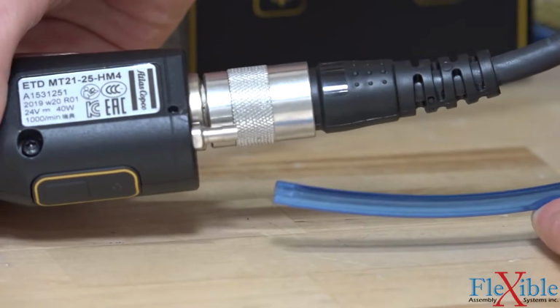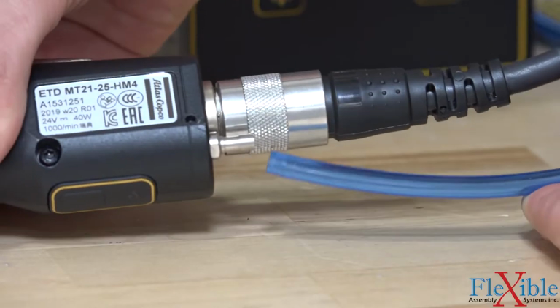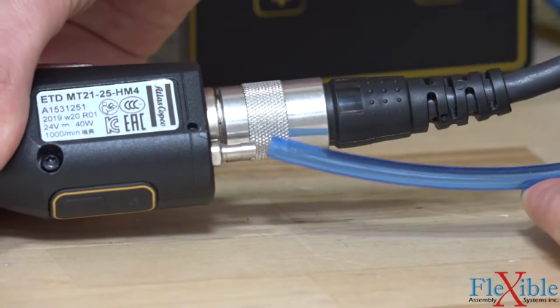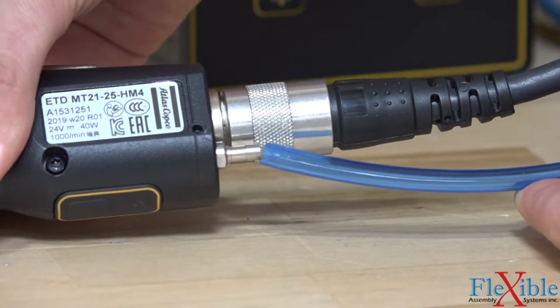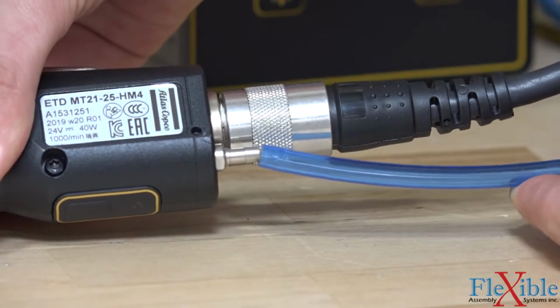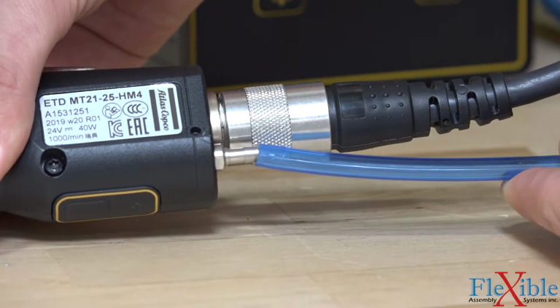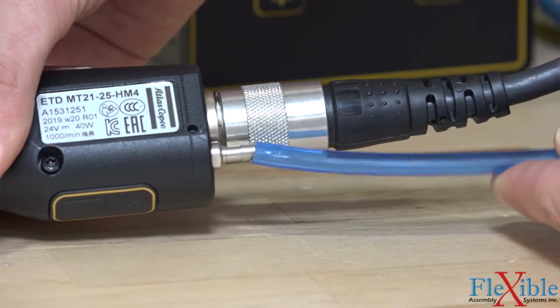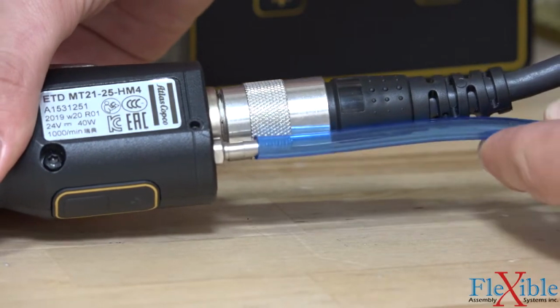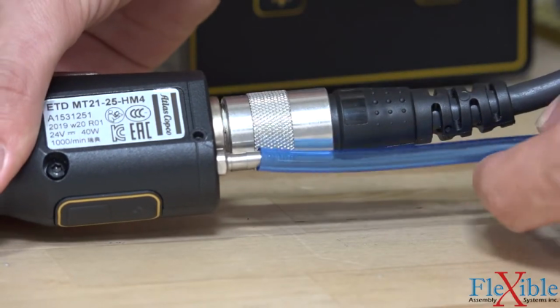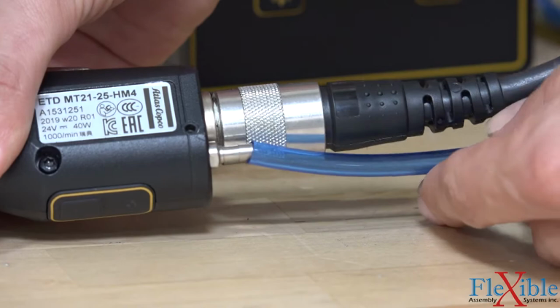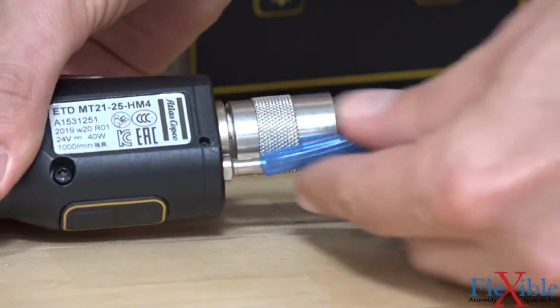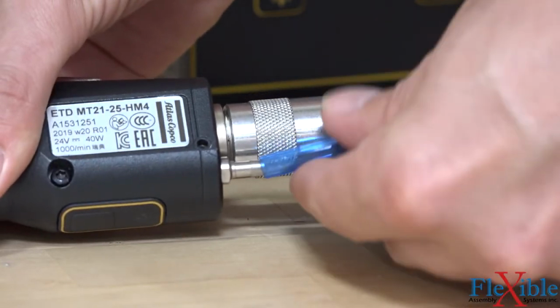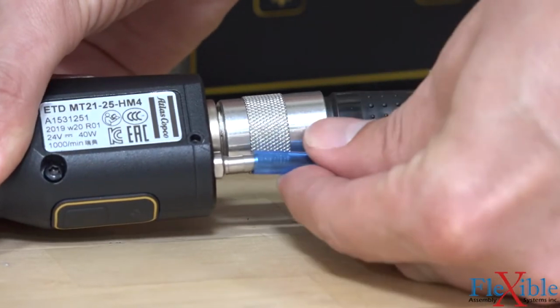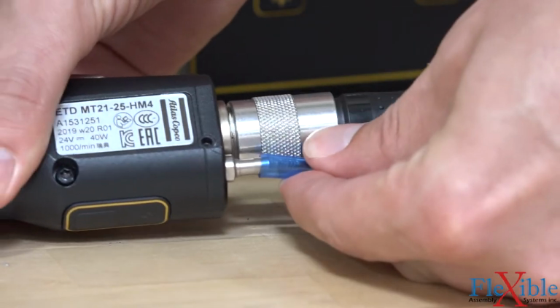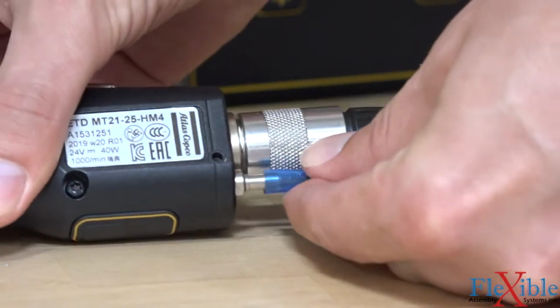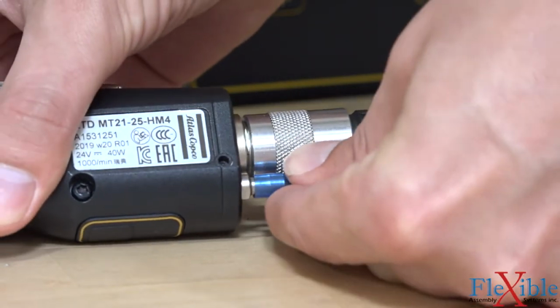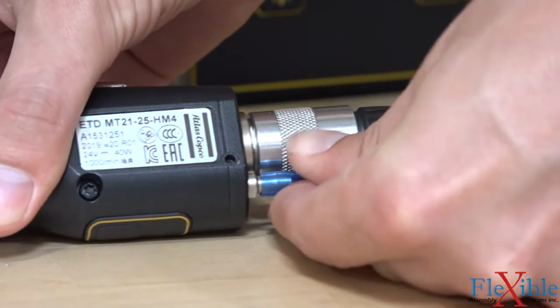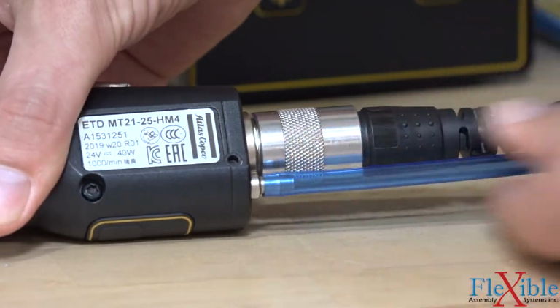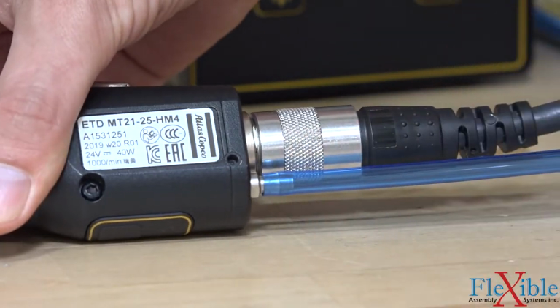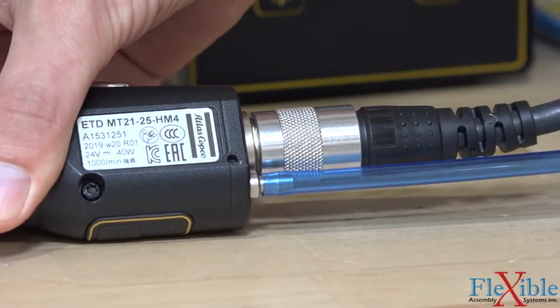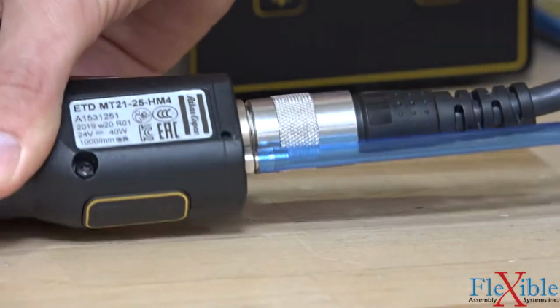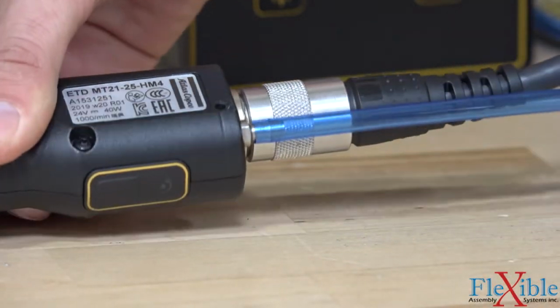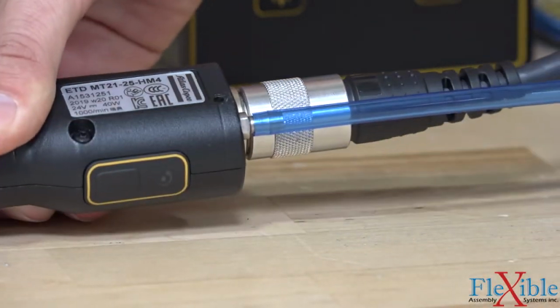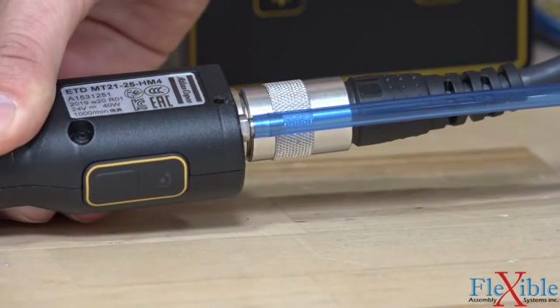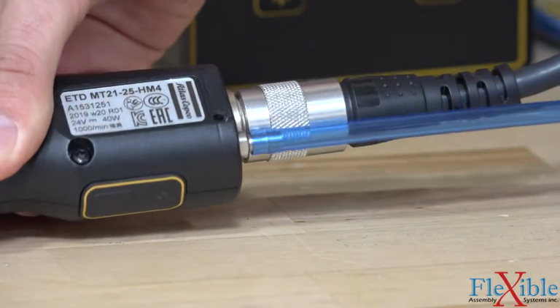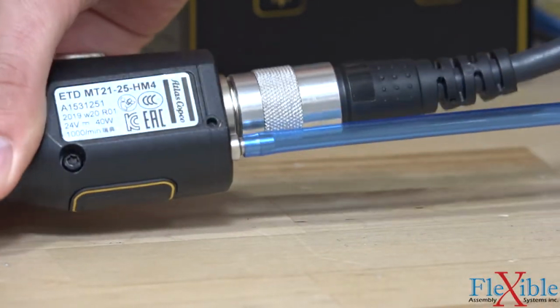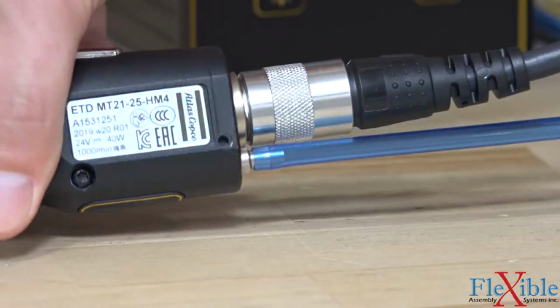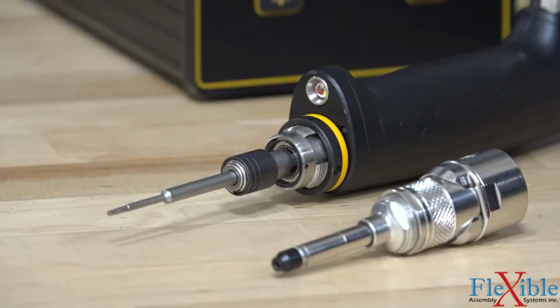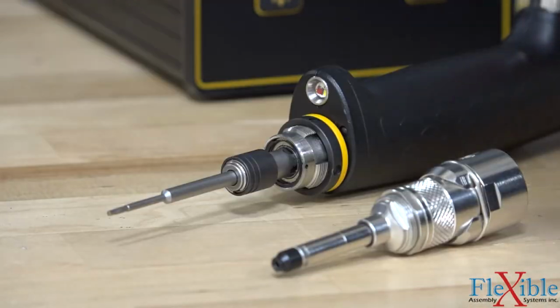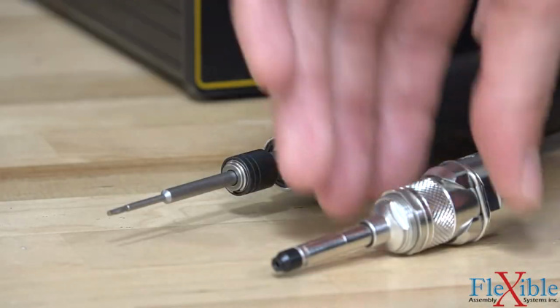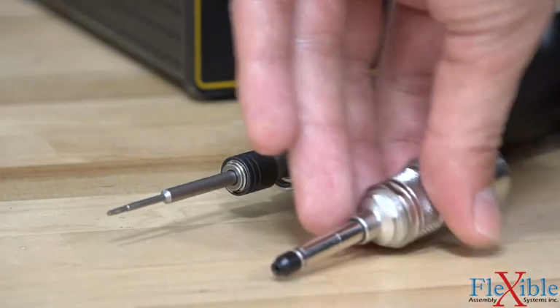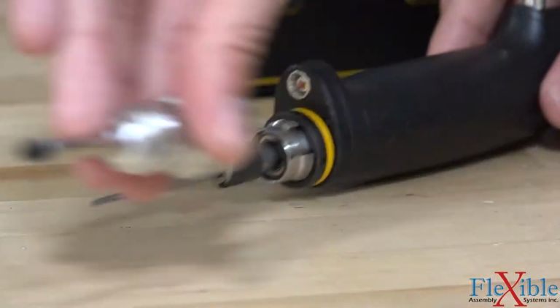Setting up a microtorque tool with a vacuum adapter is as easy as attaching the vacuum hose to the compatible tool and screwing on the adapter.